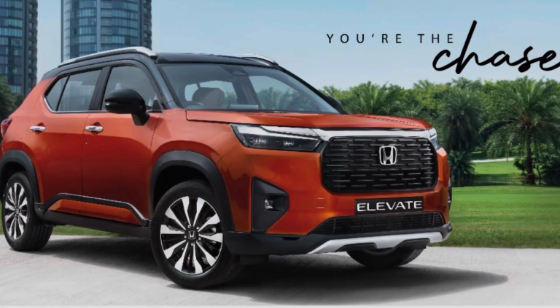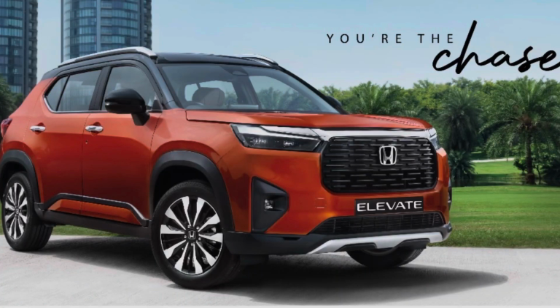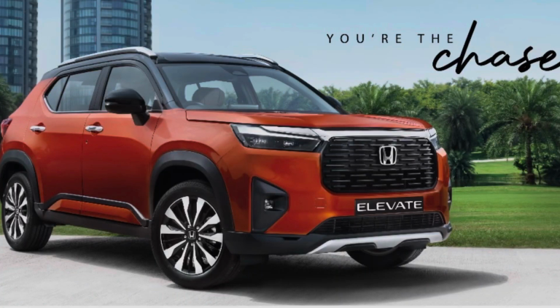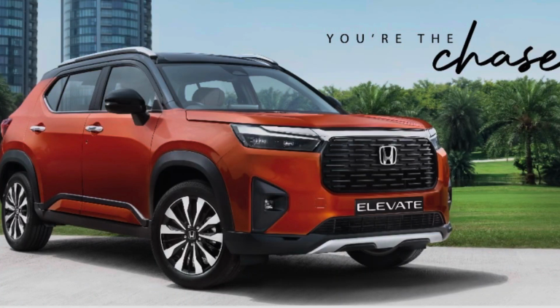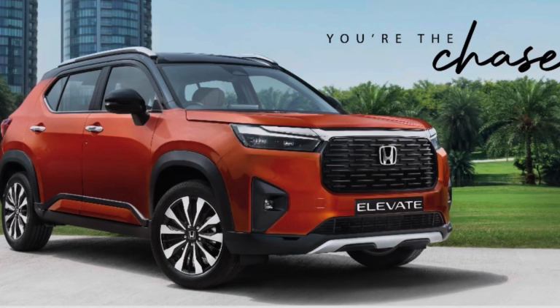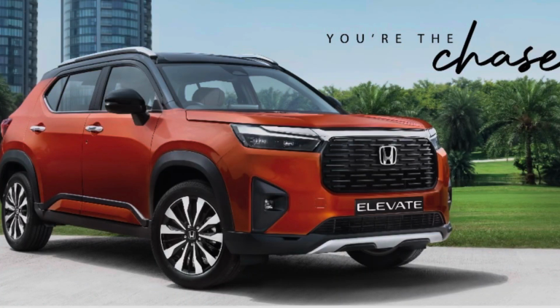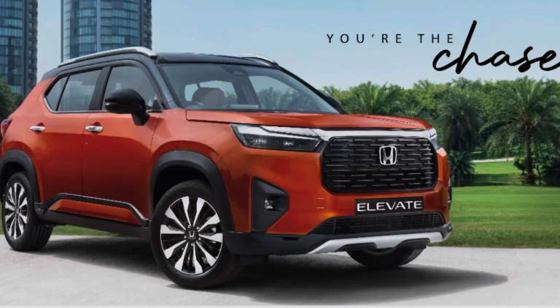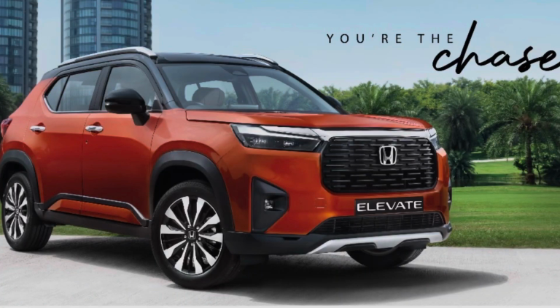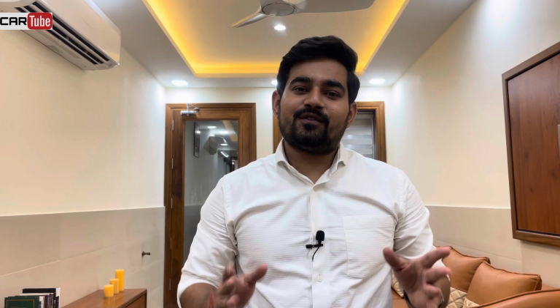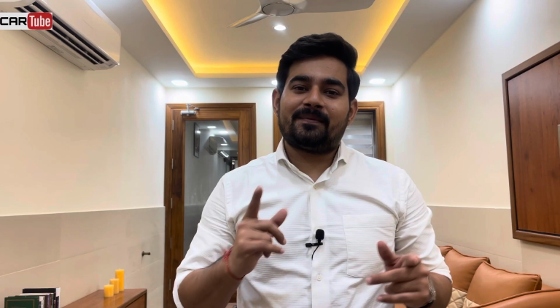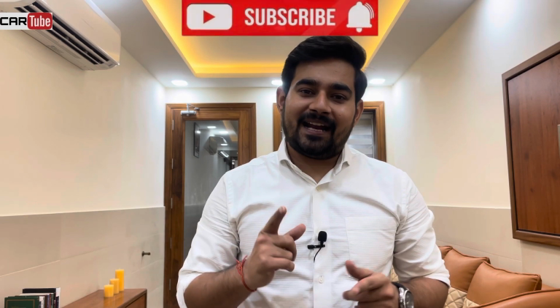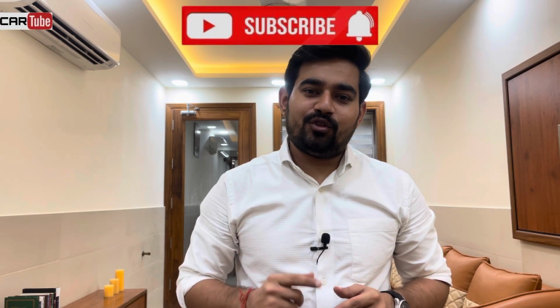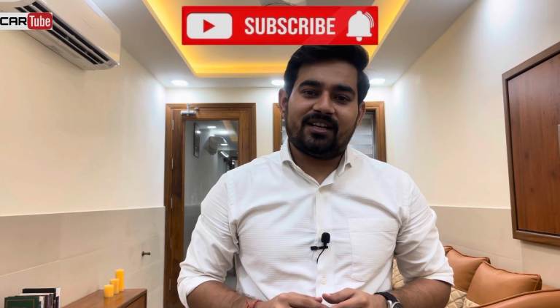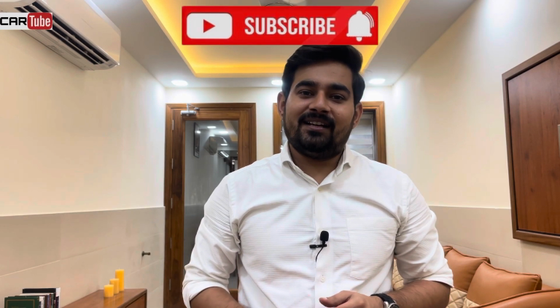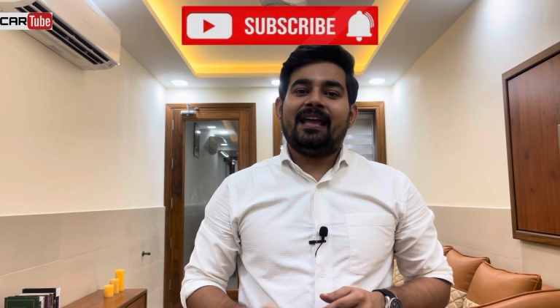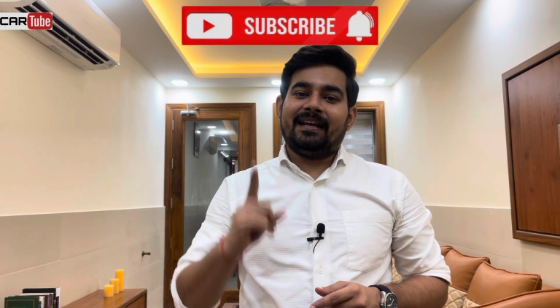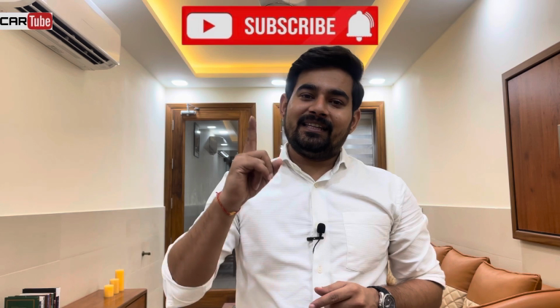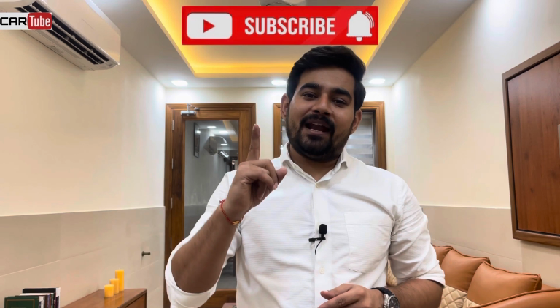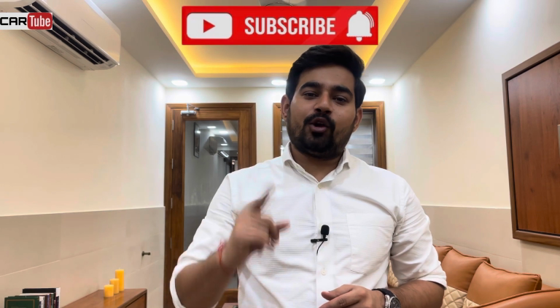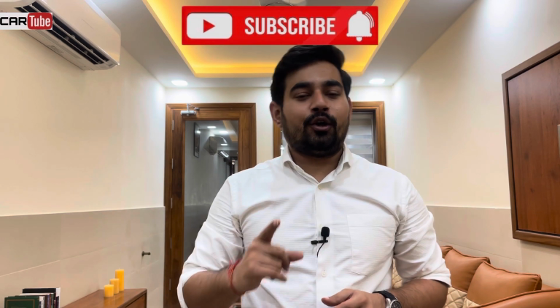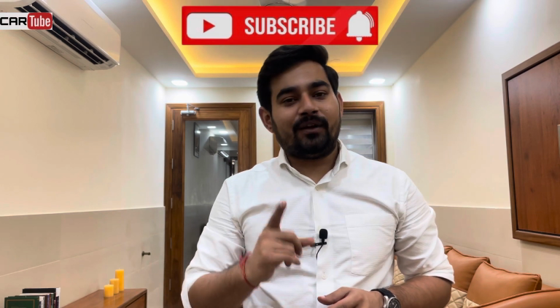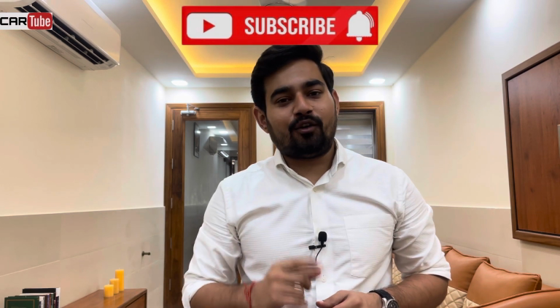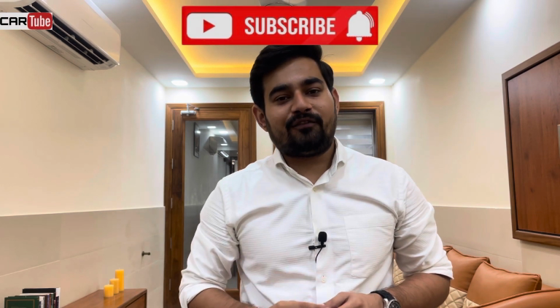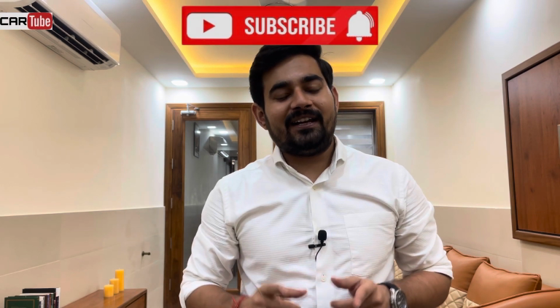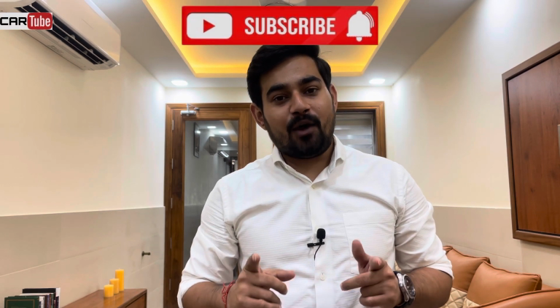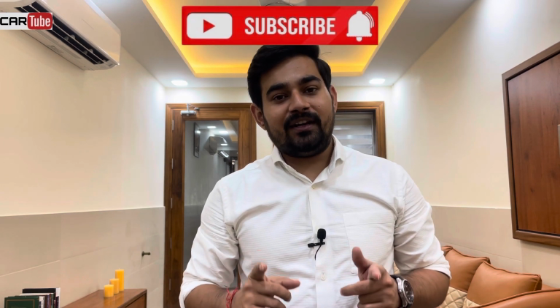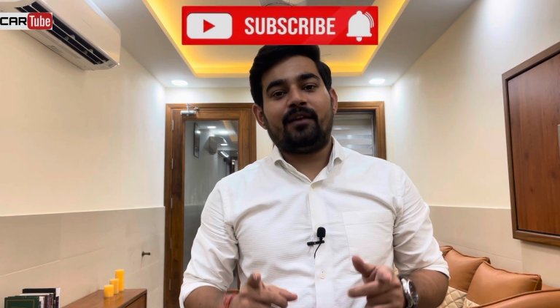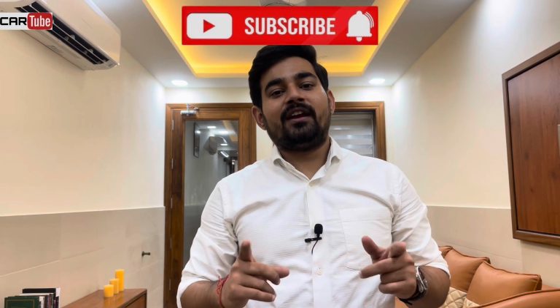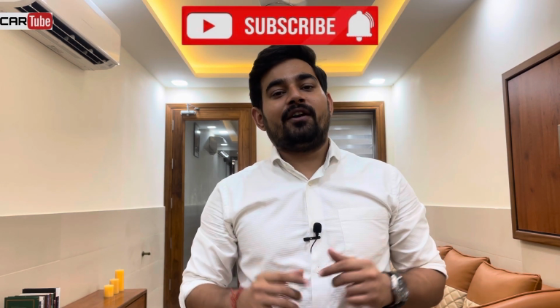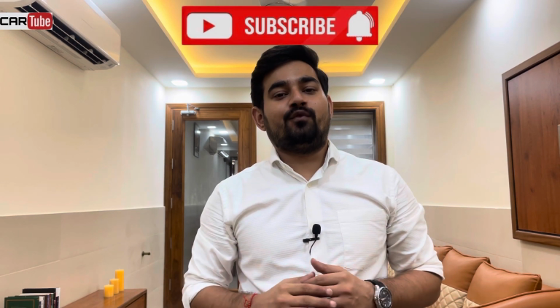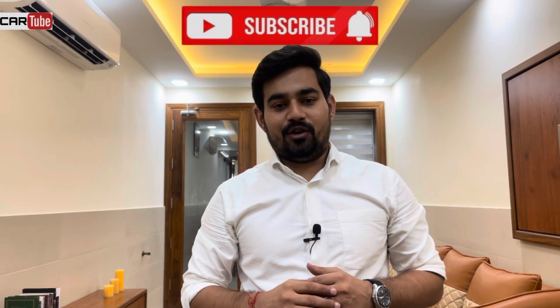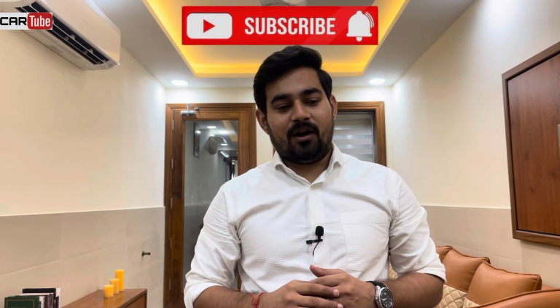Before we begin, please ensure you subscribe to the channel and hit the bell icon to get notified every time we have a new video up.